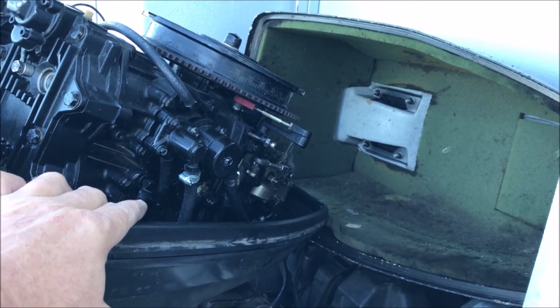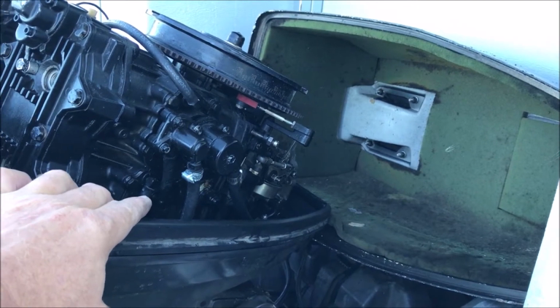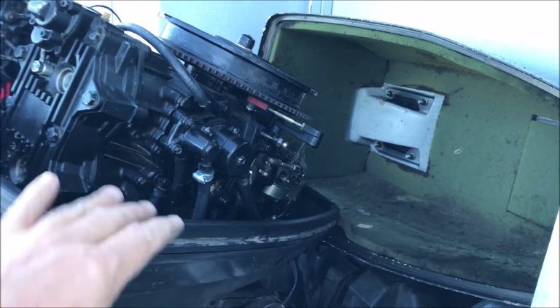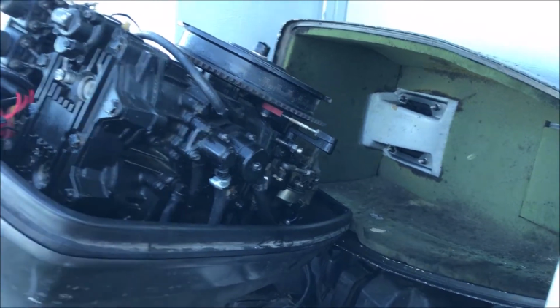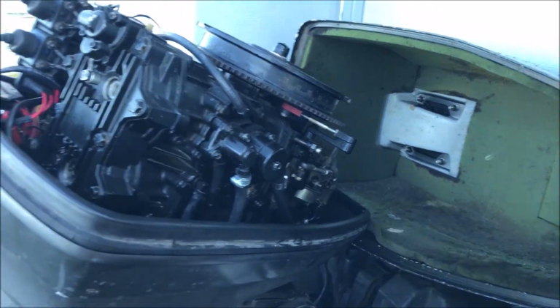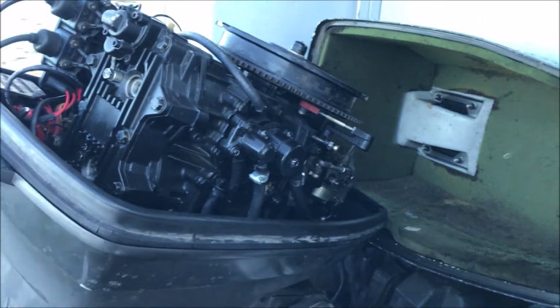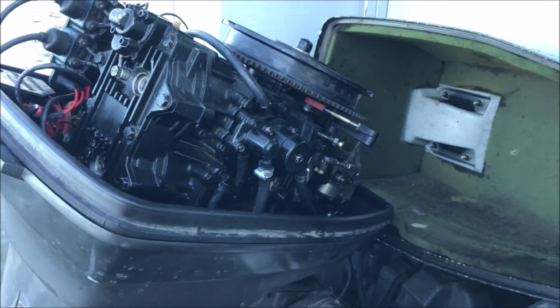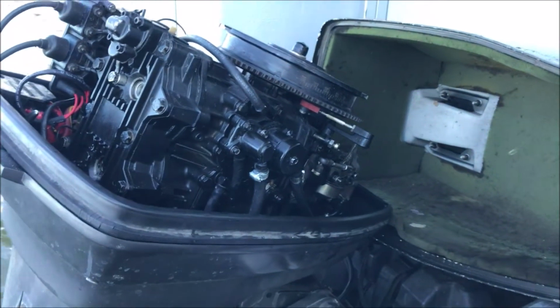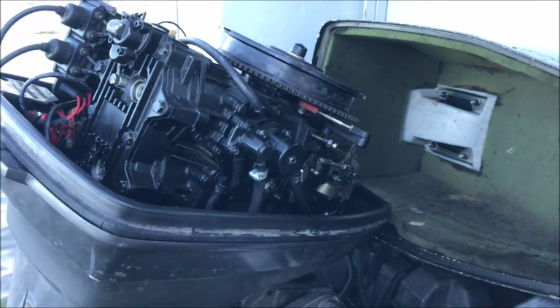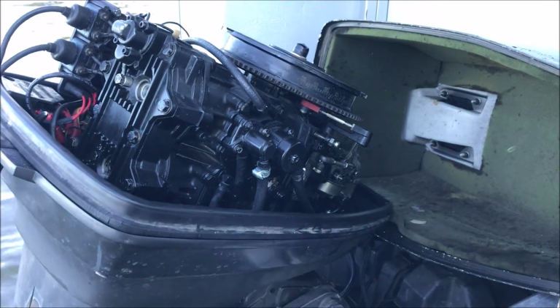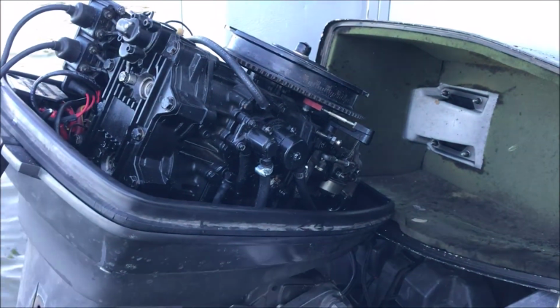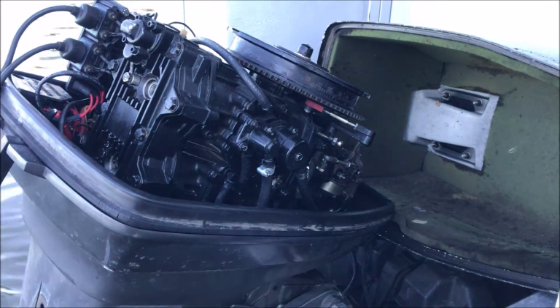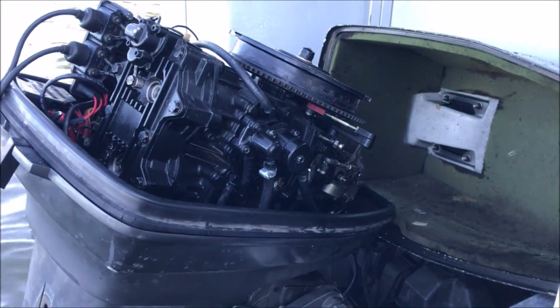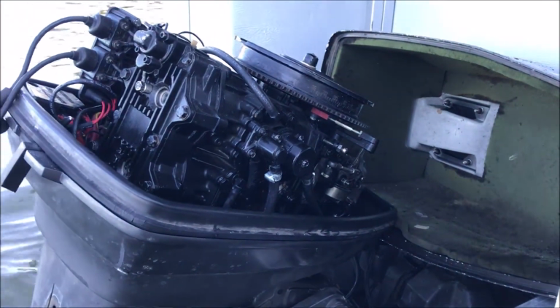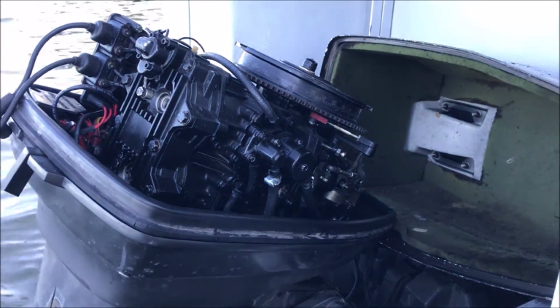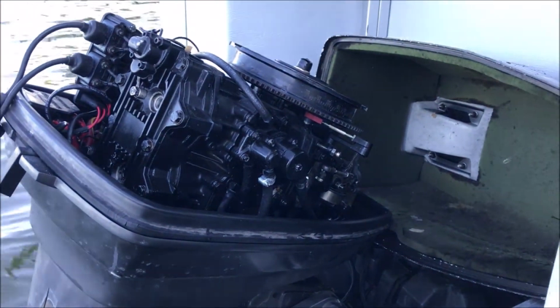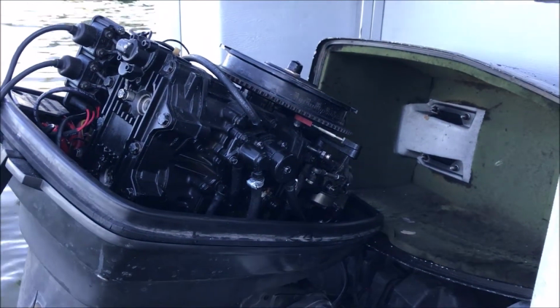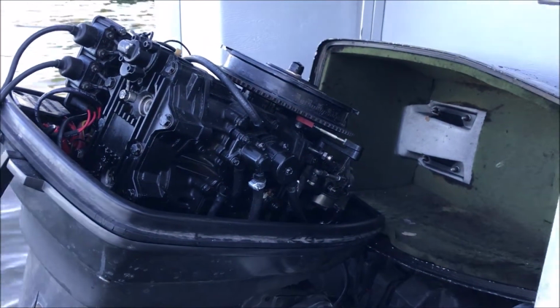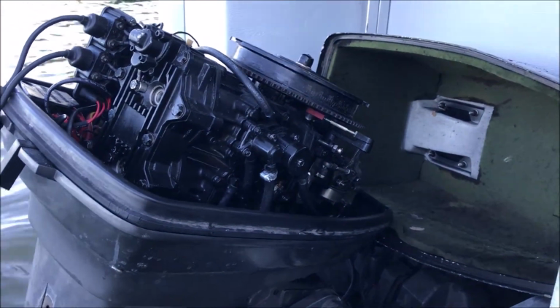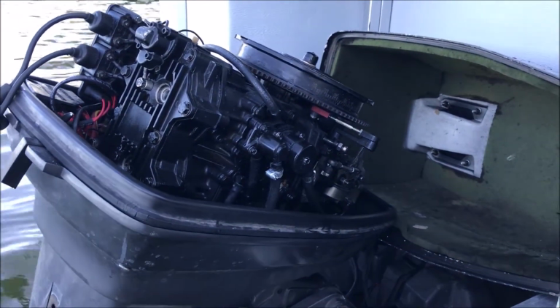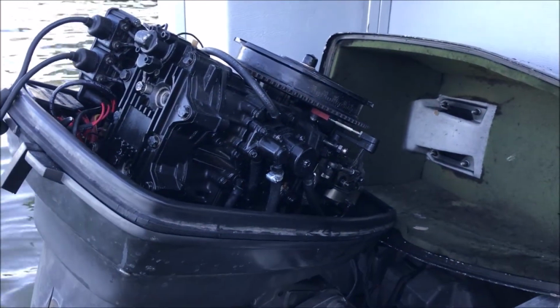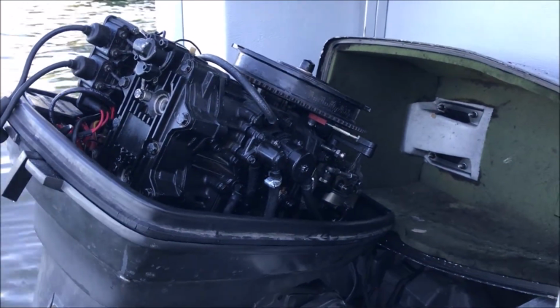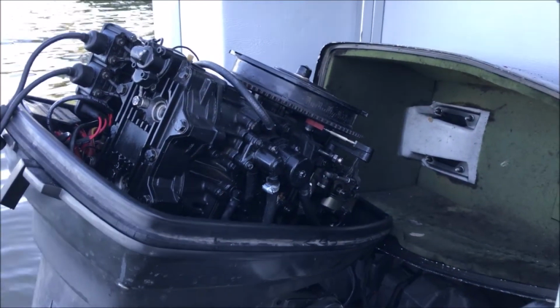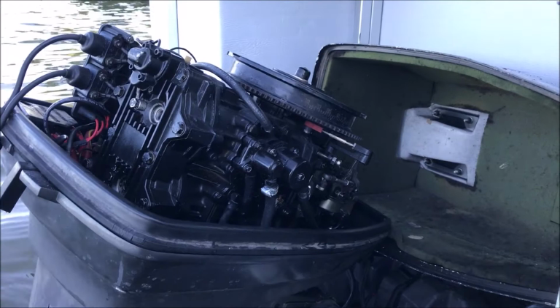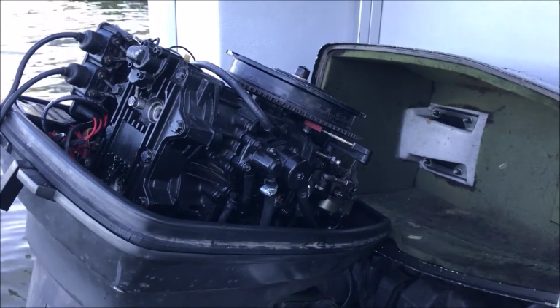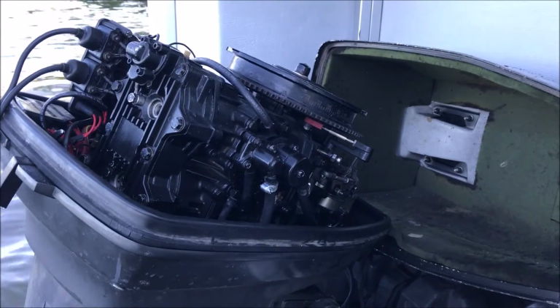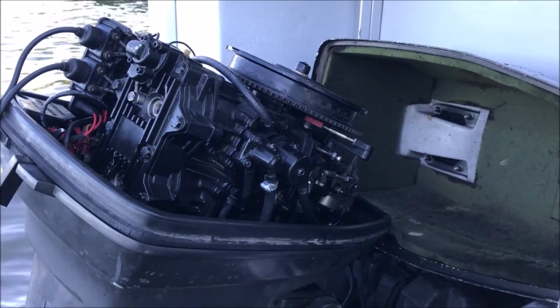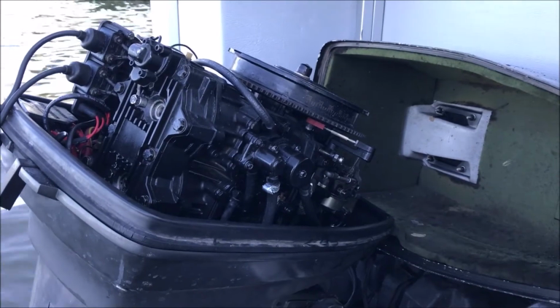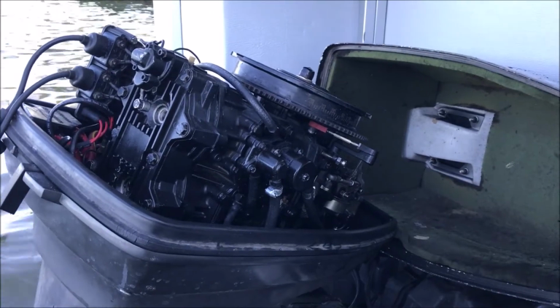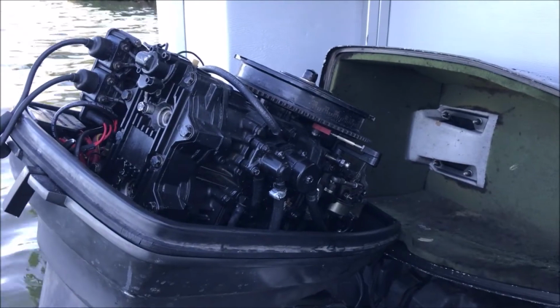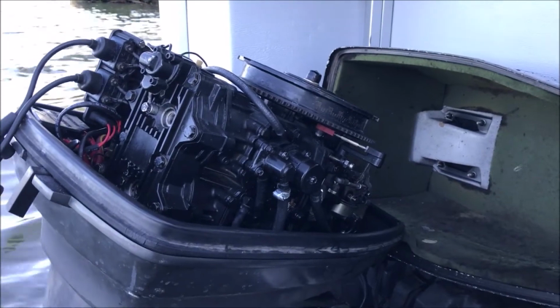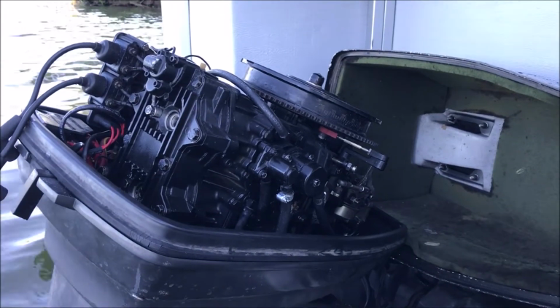Hopefully there was no damage to the cylinder walls. I'll make a run to town, get the right spark plugs, and we'll see if this thing wants to go.